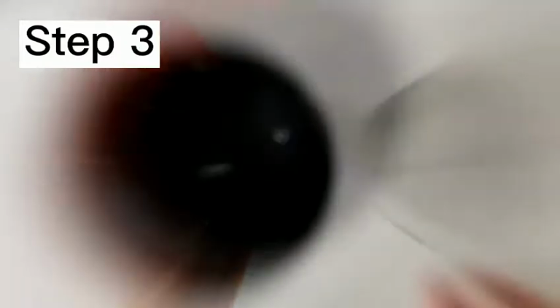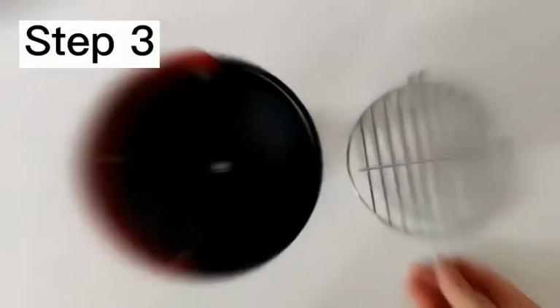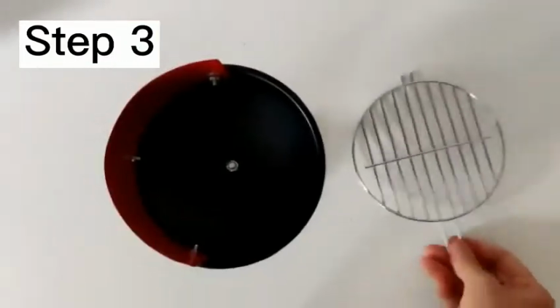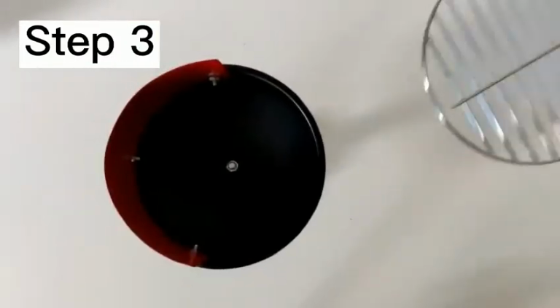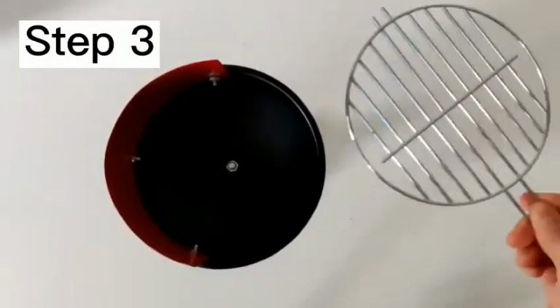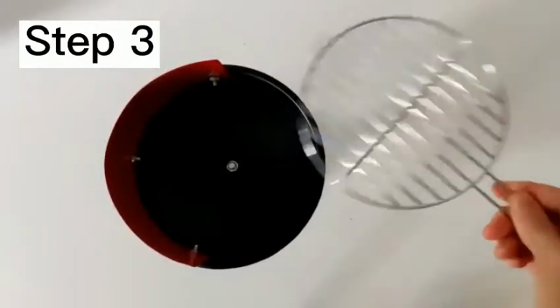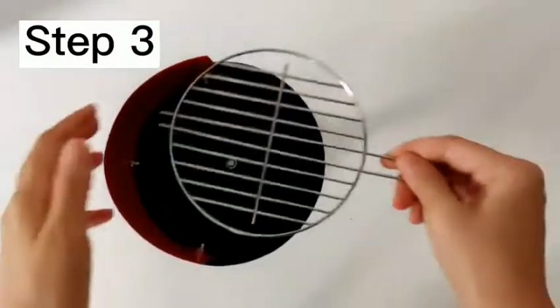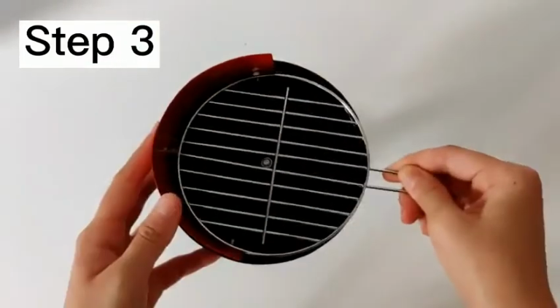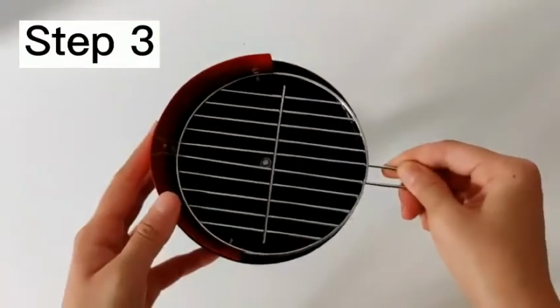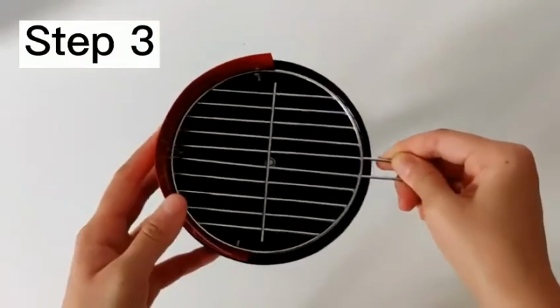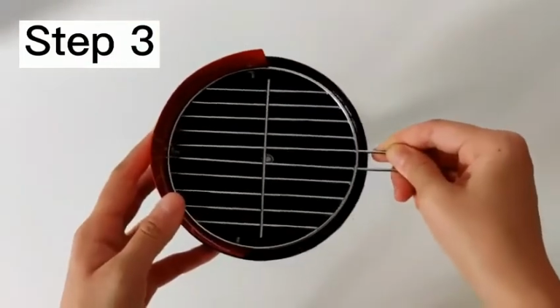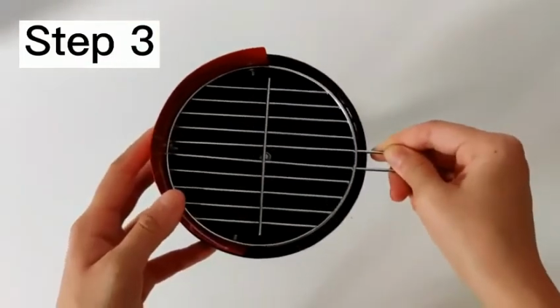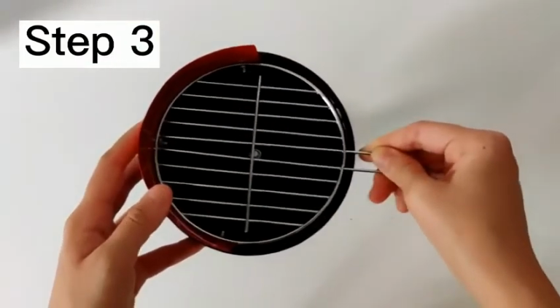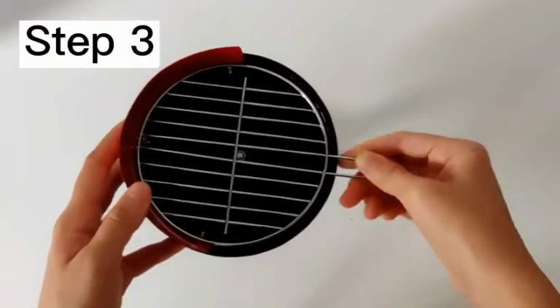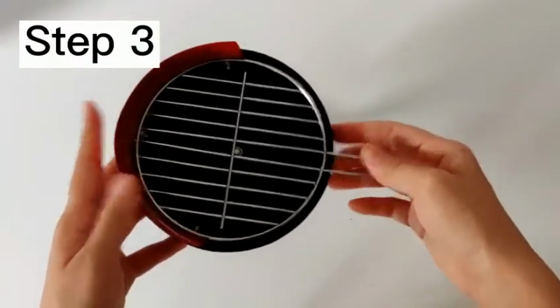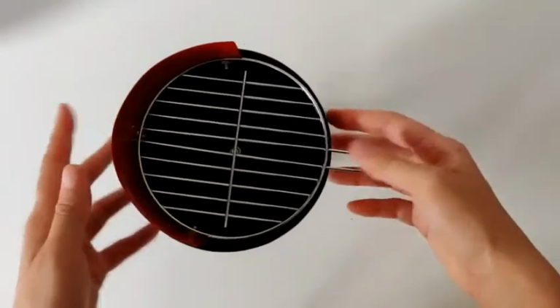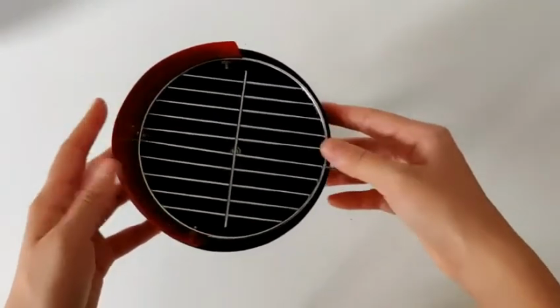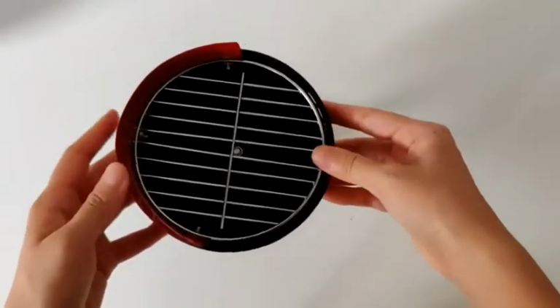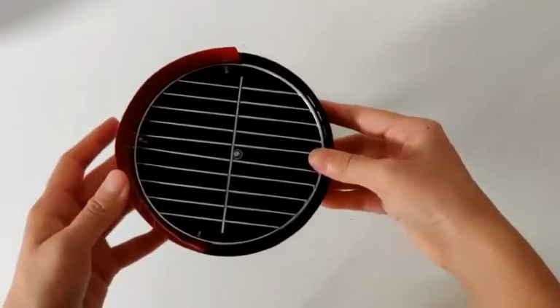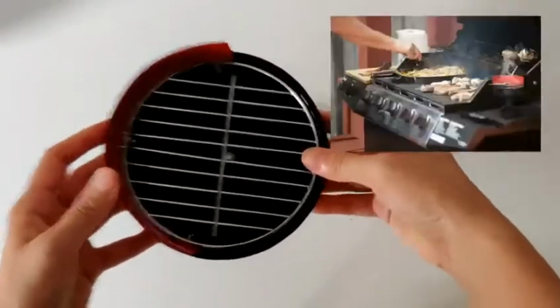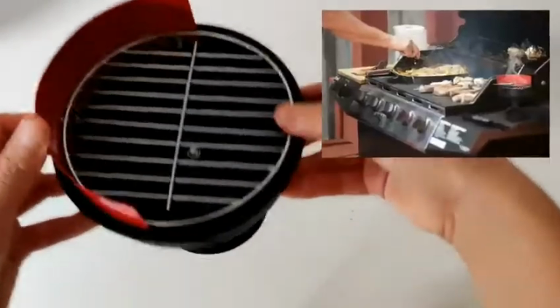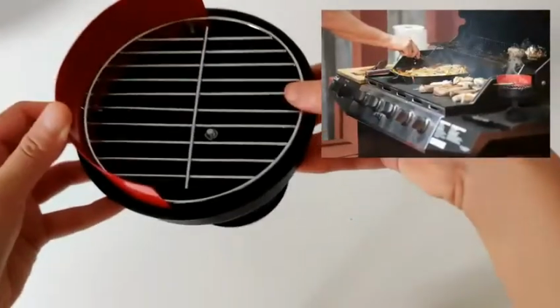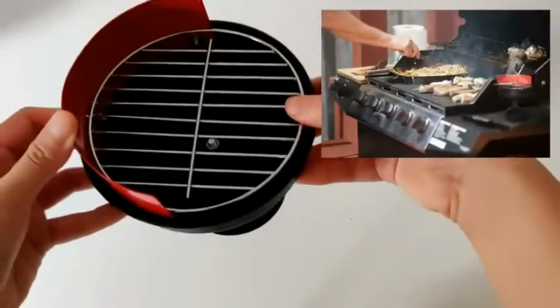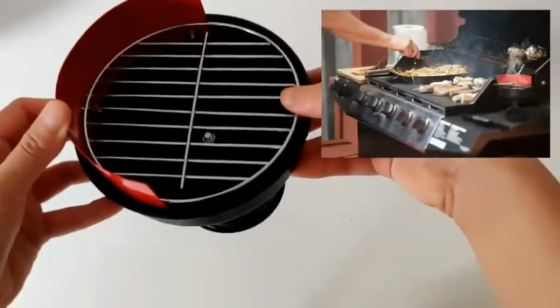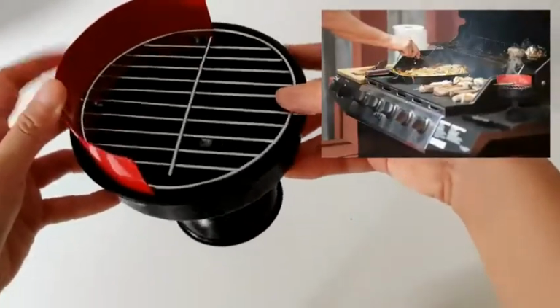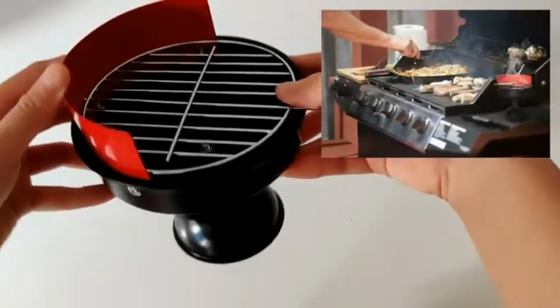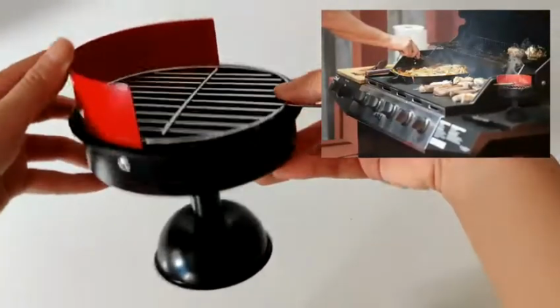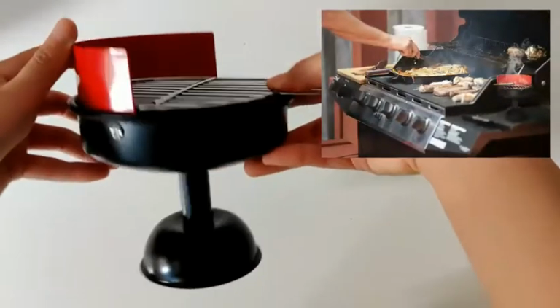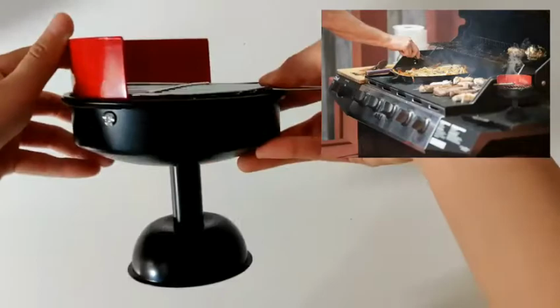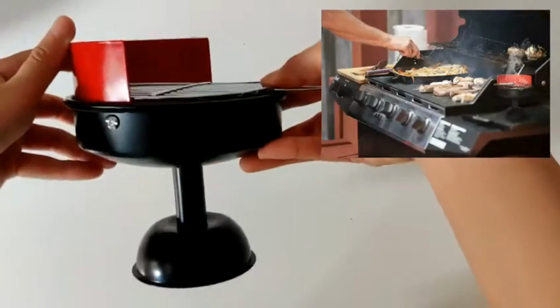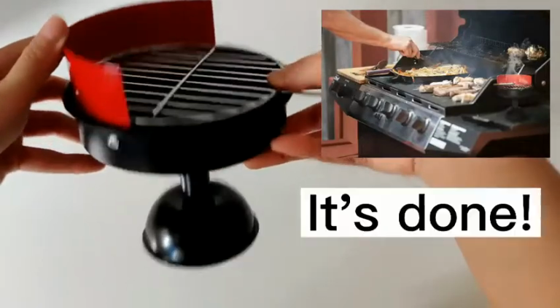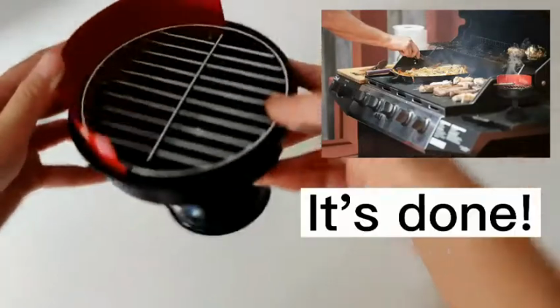And the last step: put the tray through those two holes. Voila, you've got your barbecue ashtray.